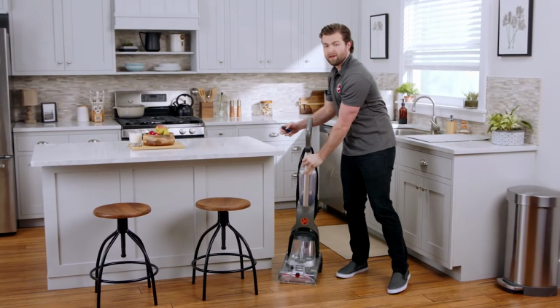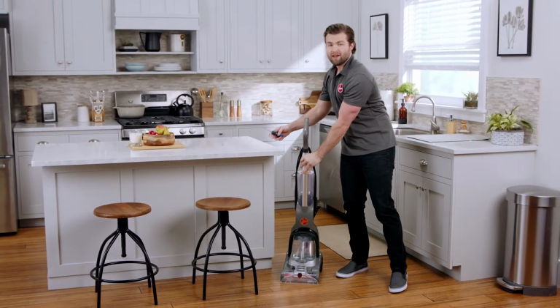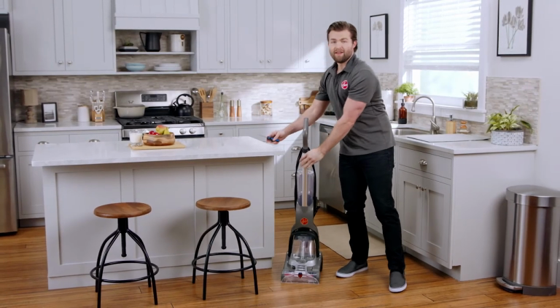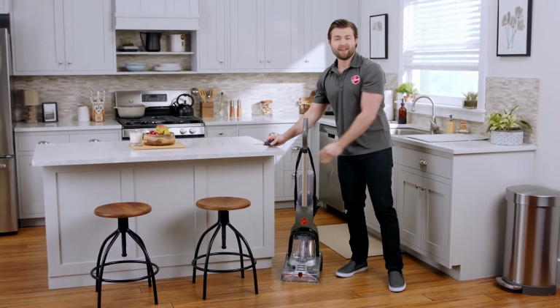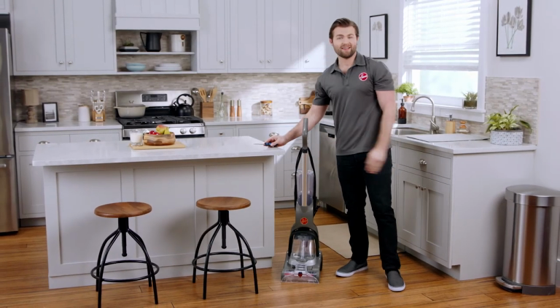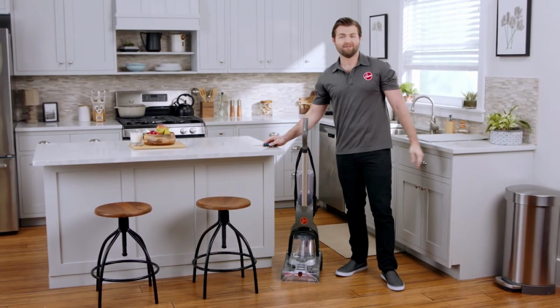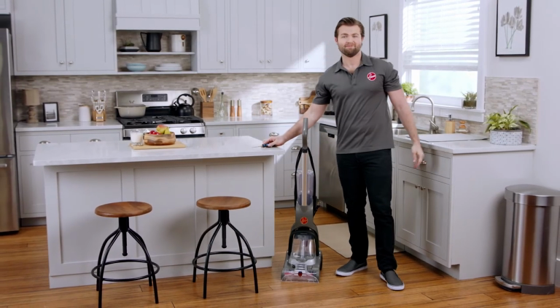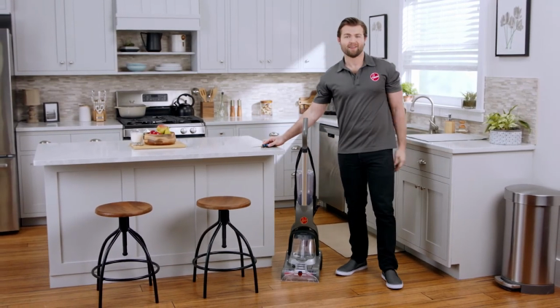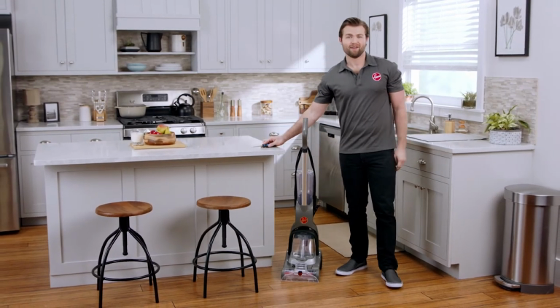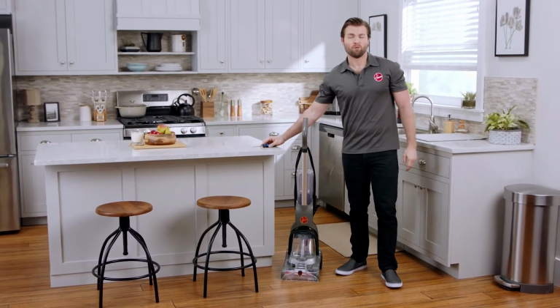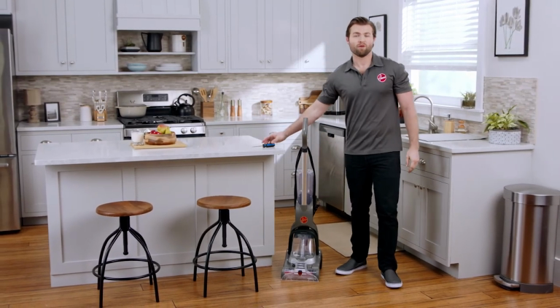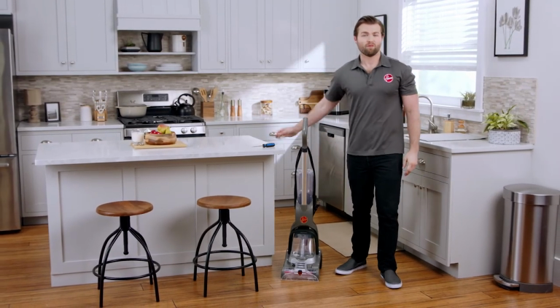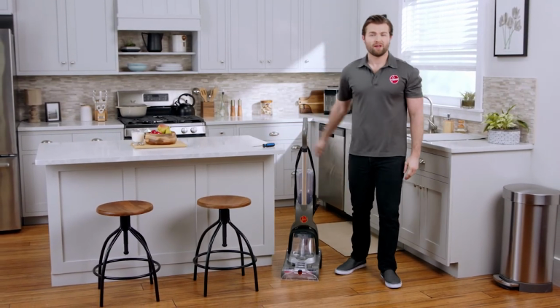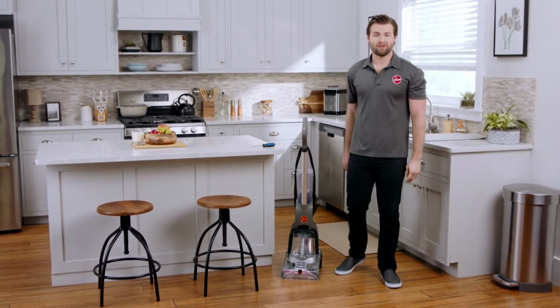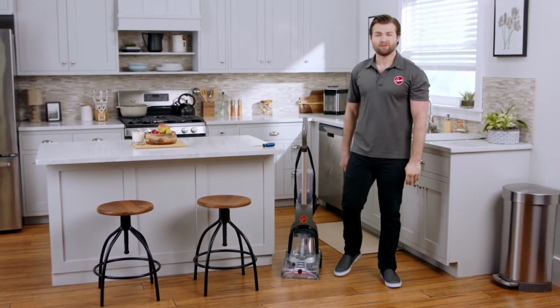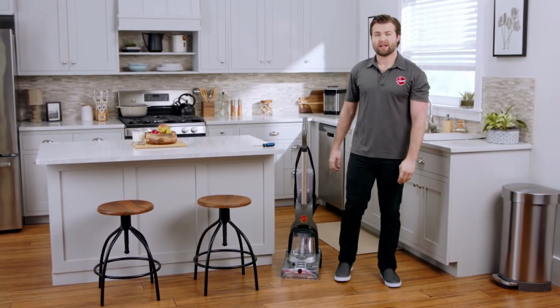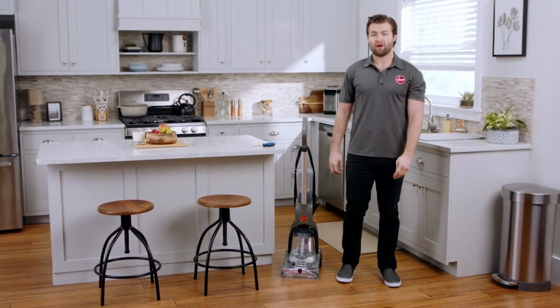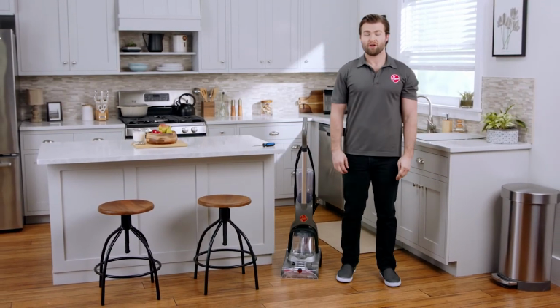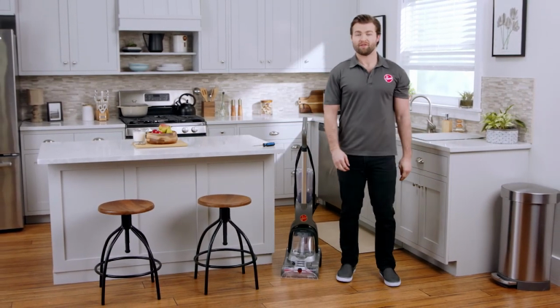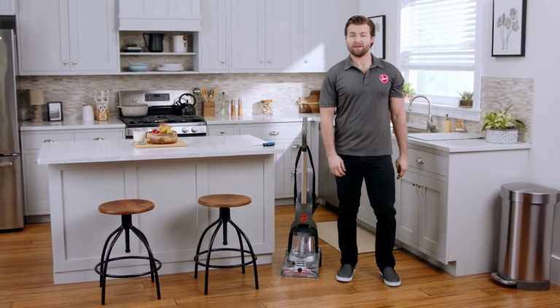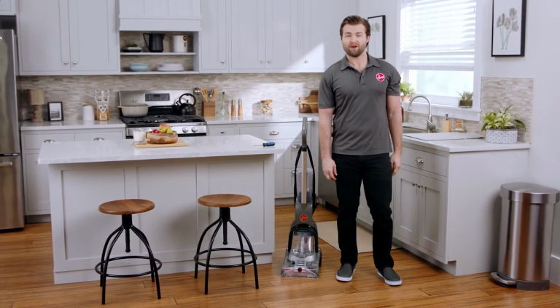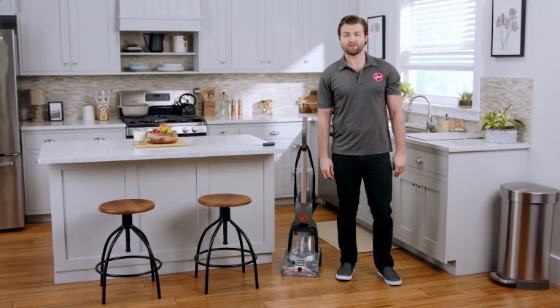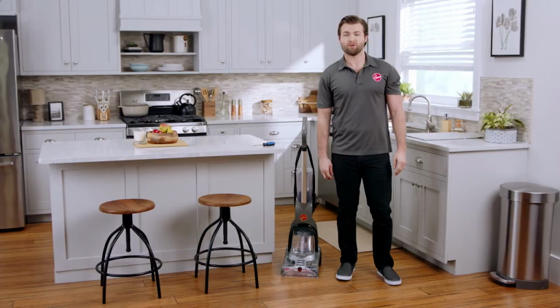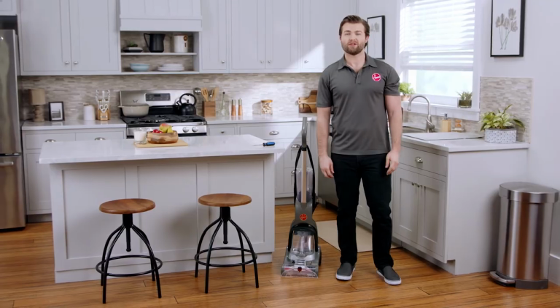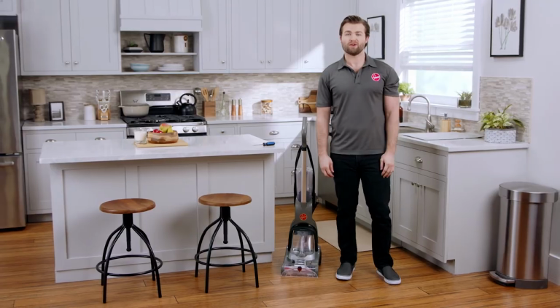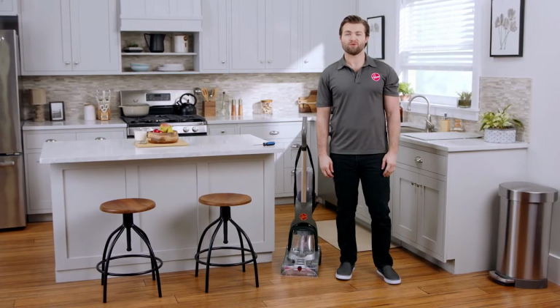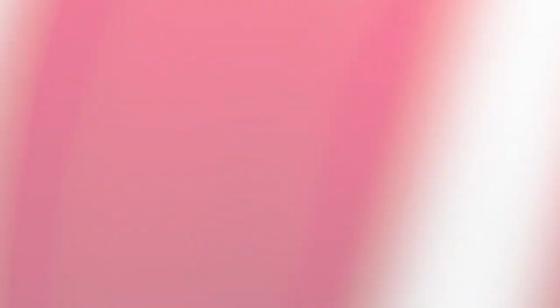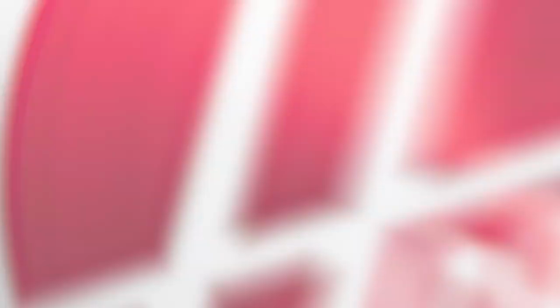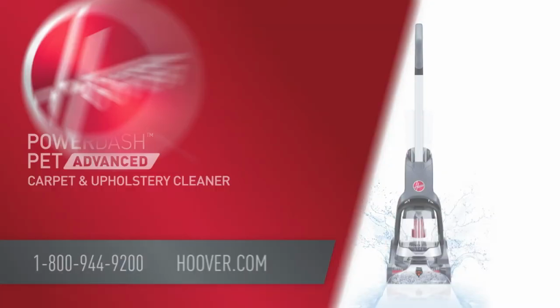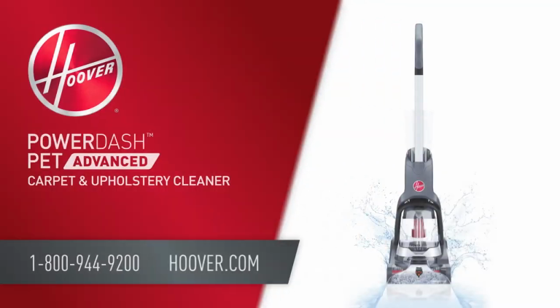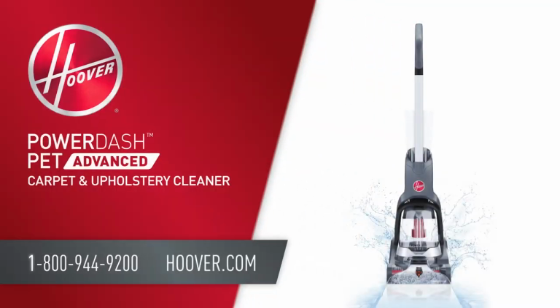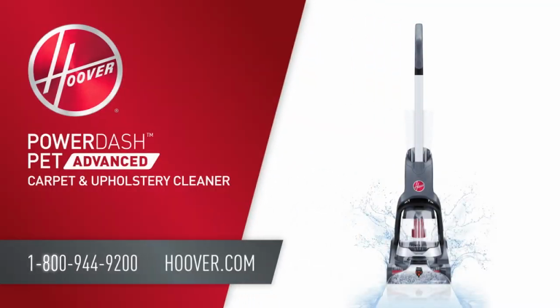And that's it! For more information, check out our other videos or reach out to us on hoover.com.